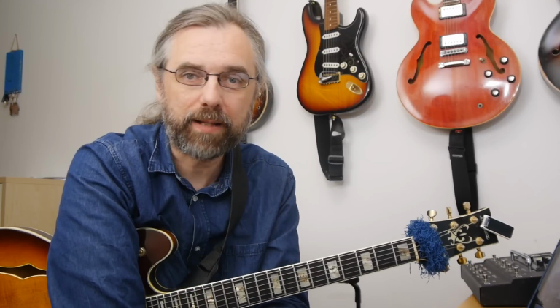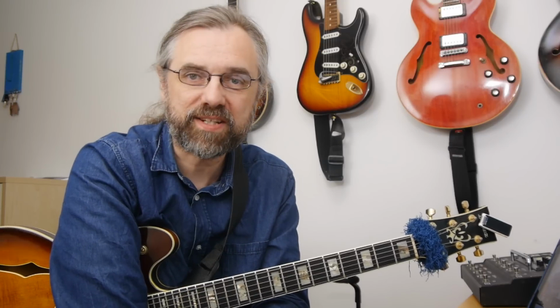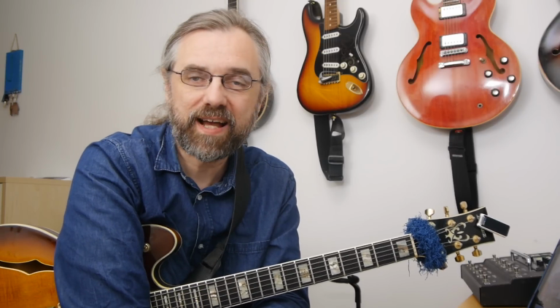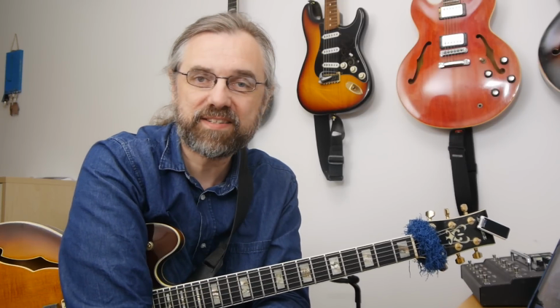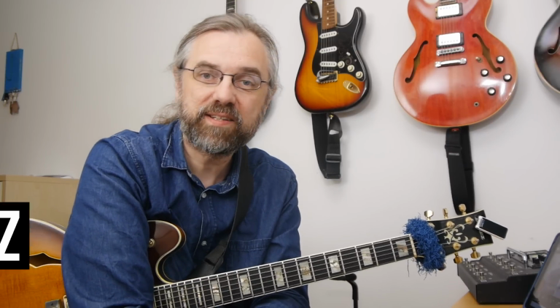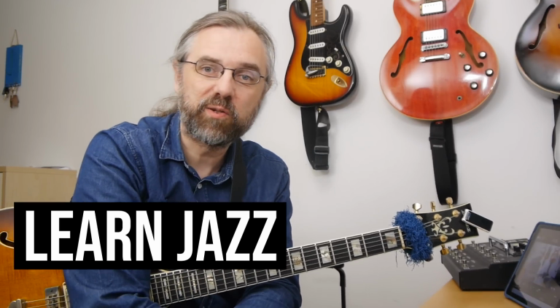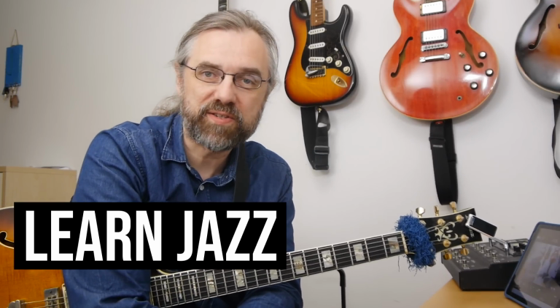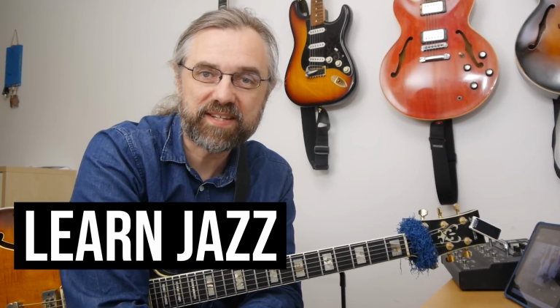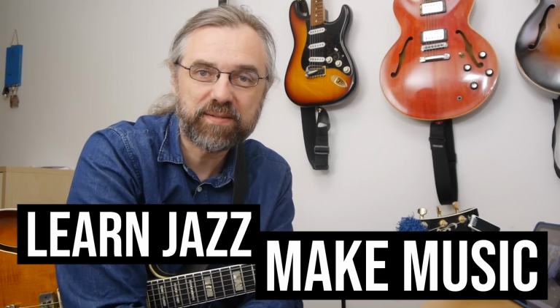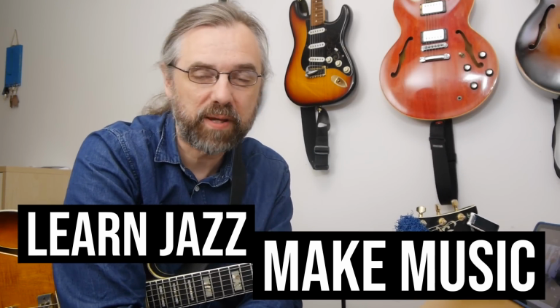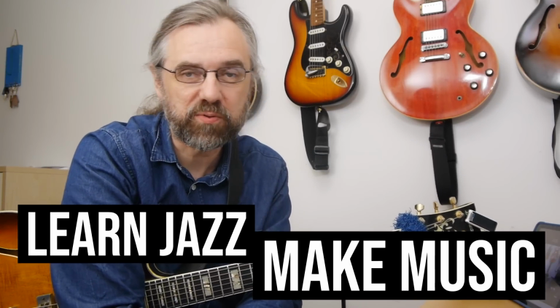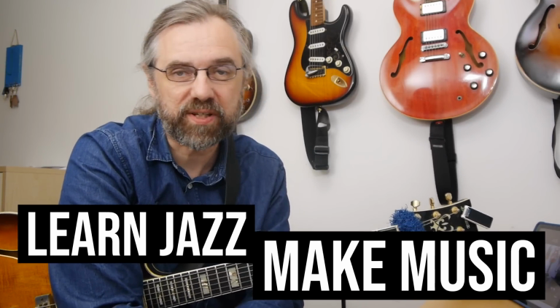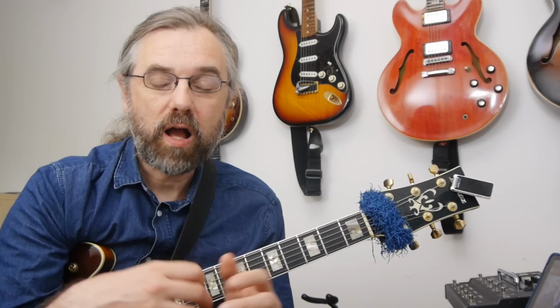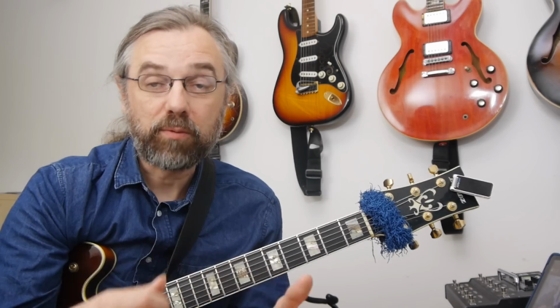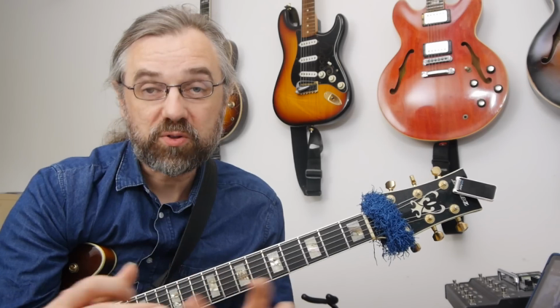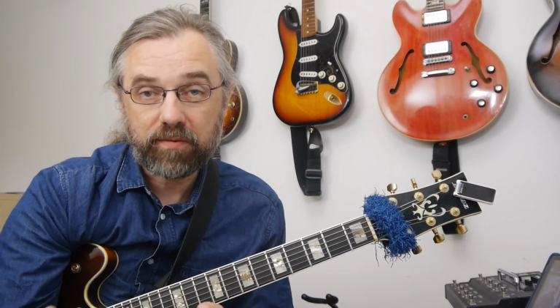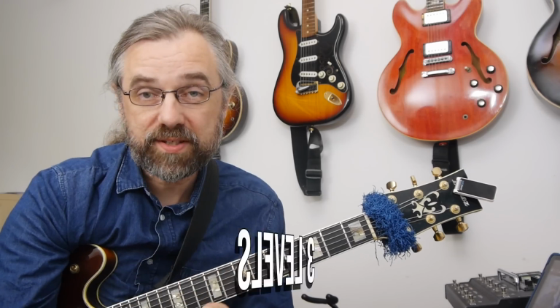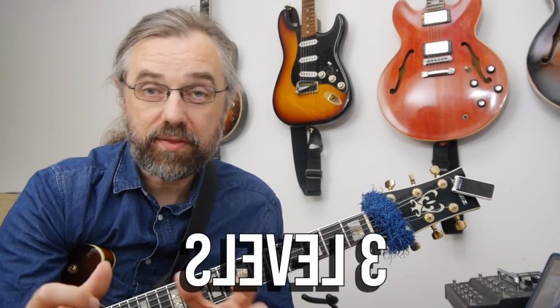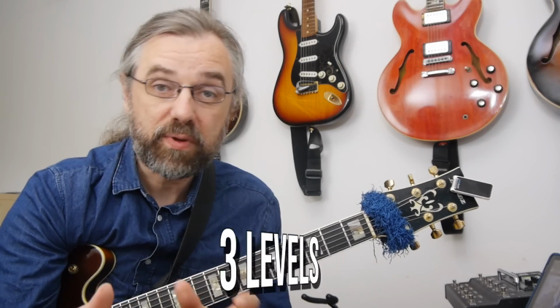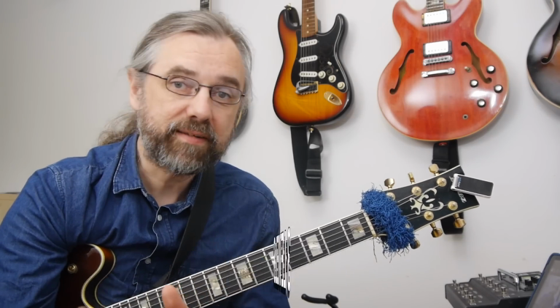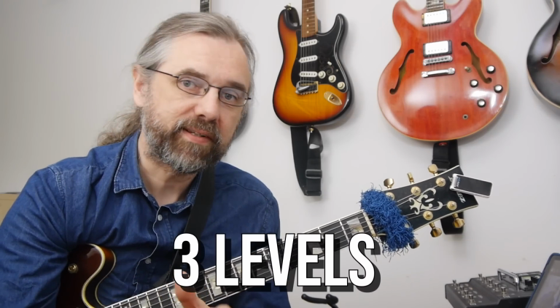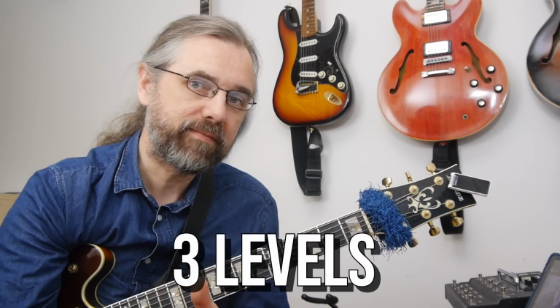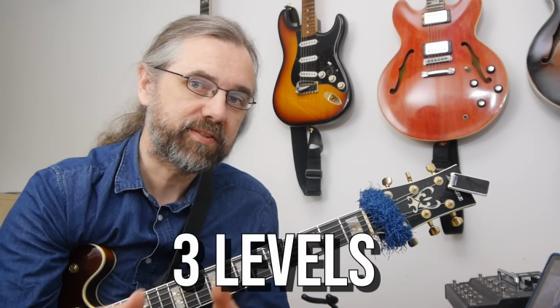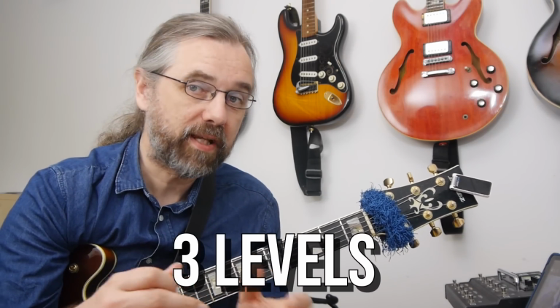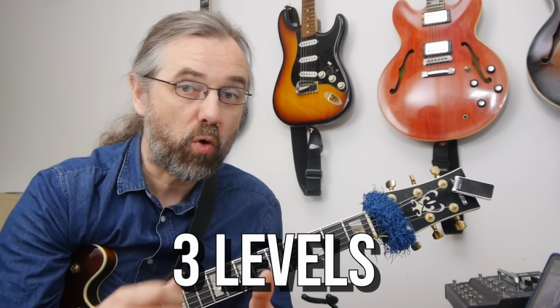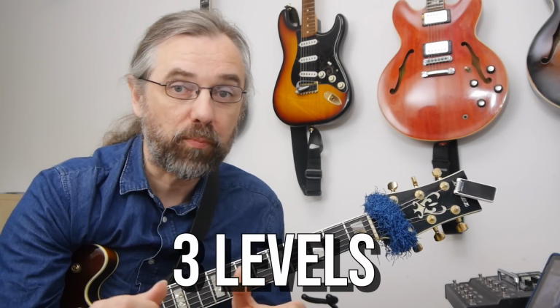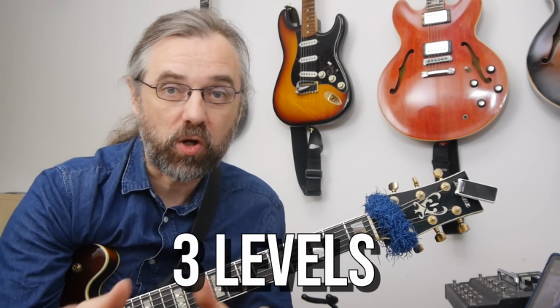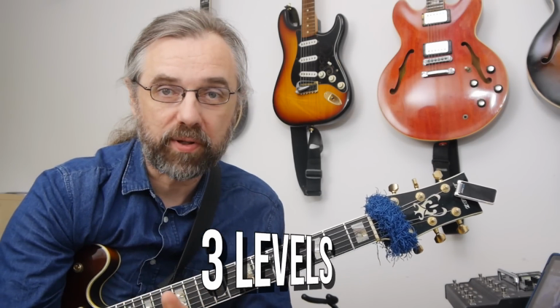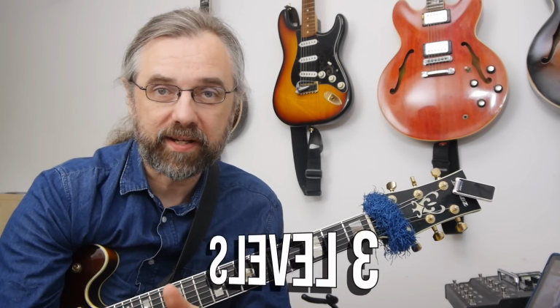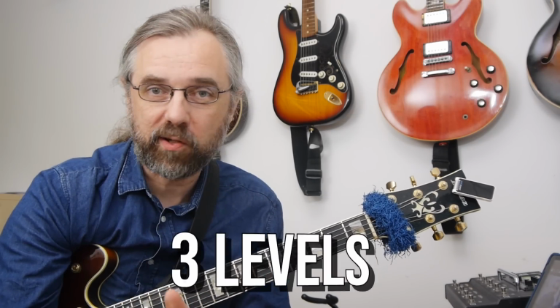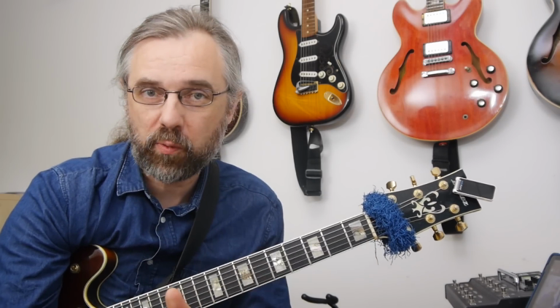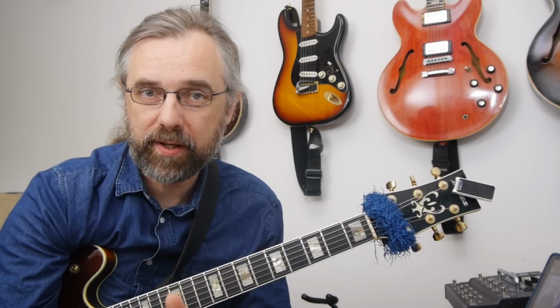My name is Jens Larsen — learn jazz, make music. I'm going to cover this in three different levels, getting more and more complicated along the way.